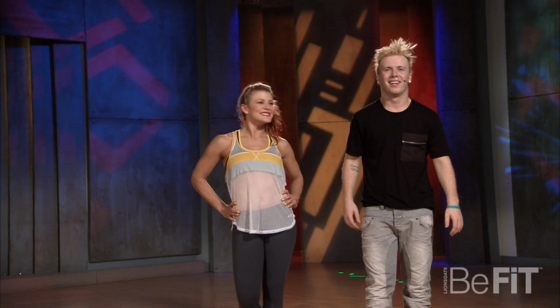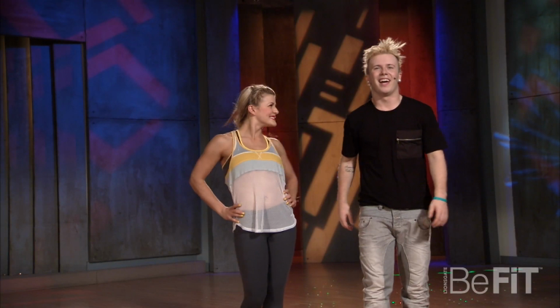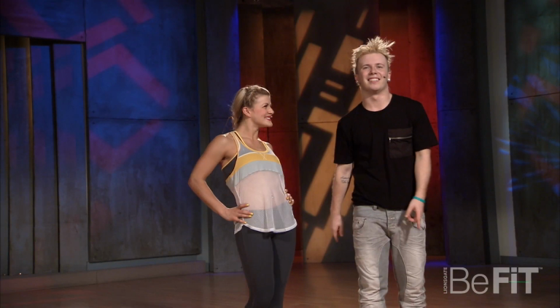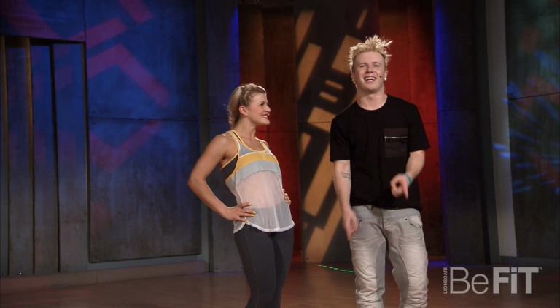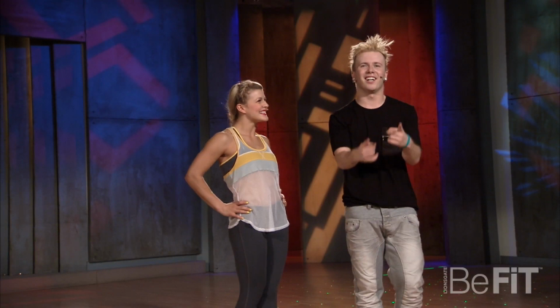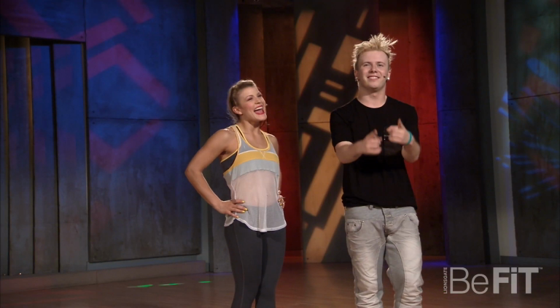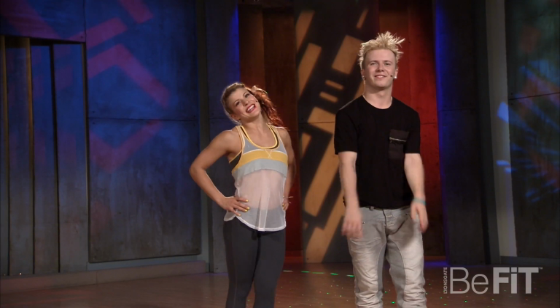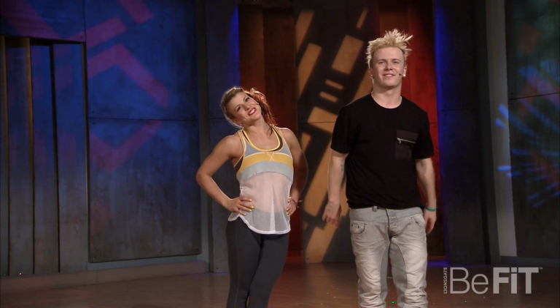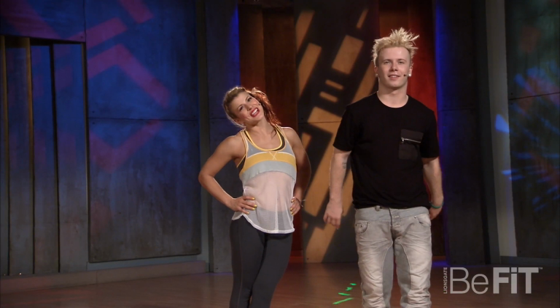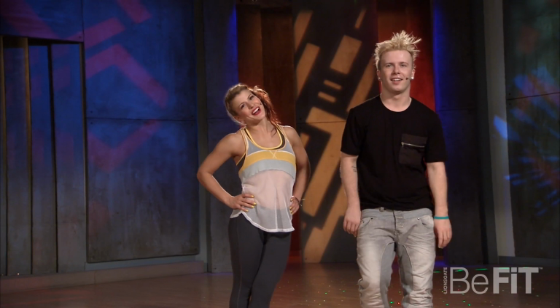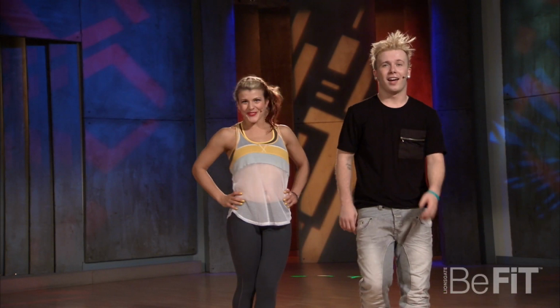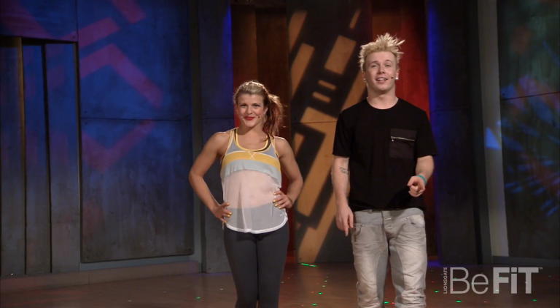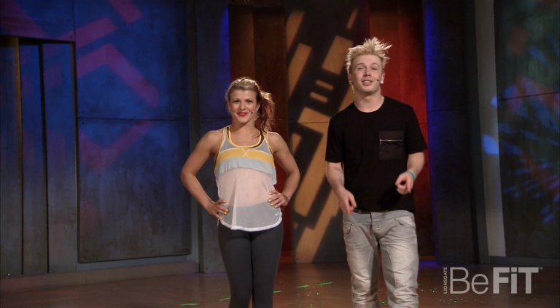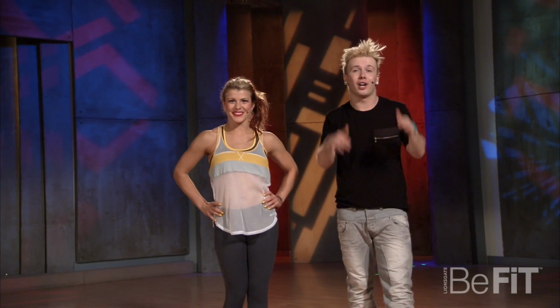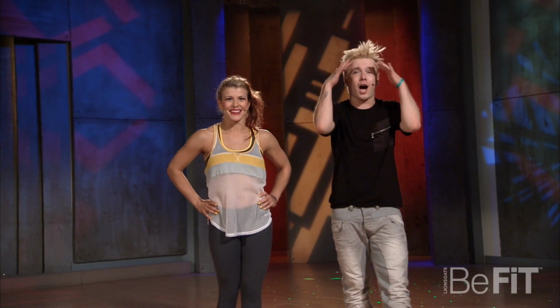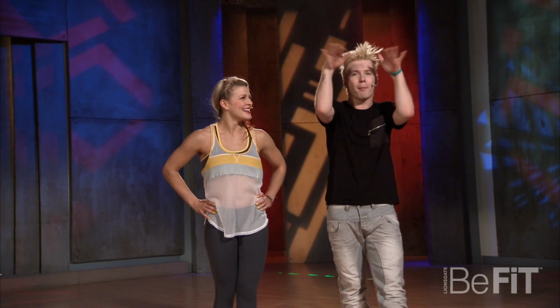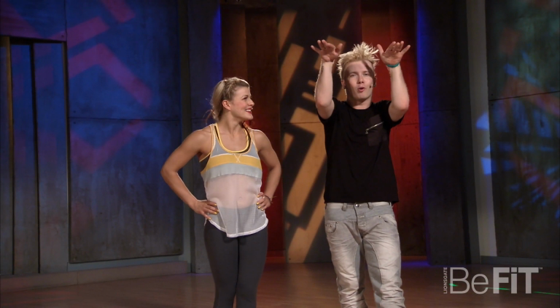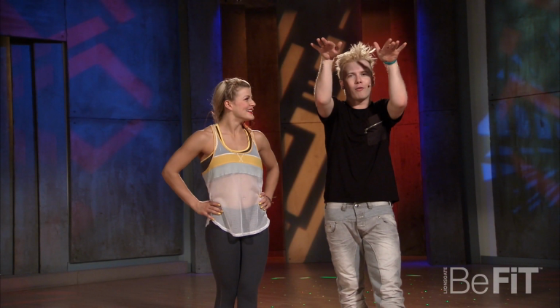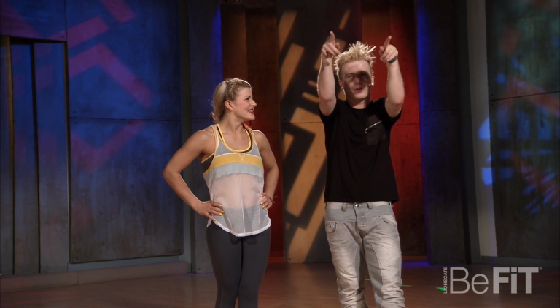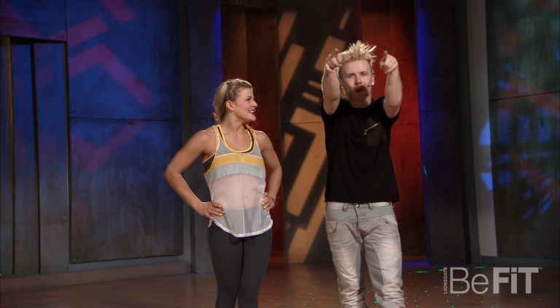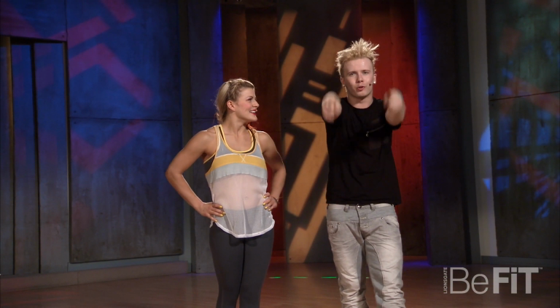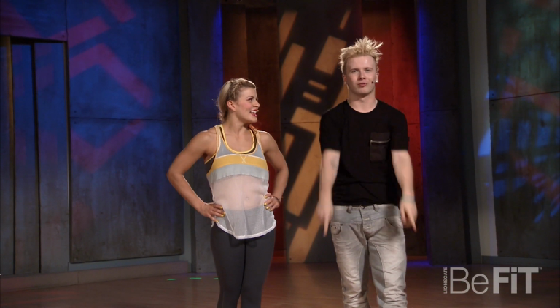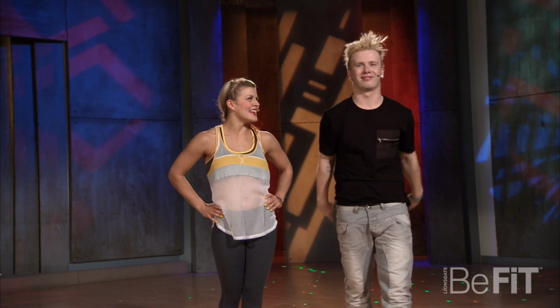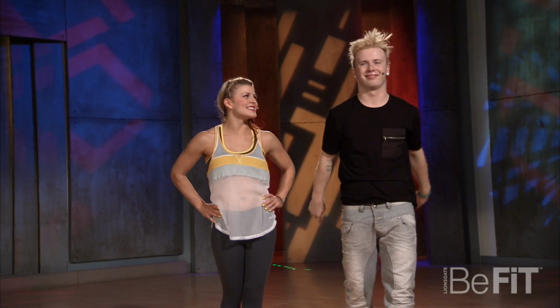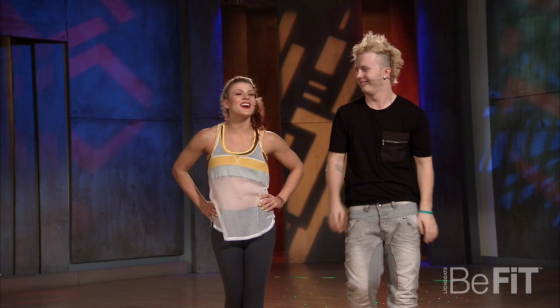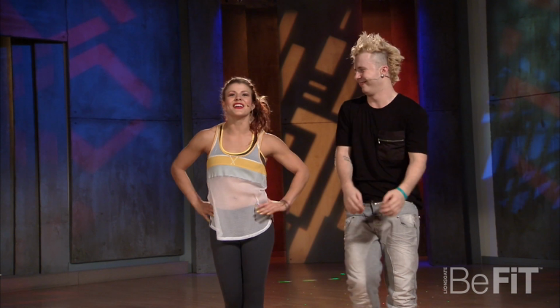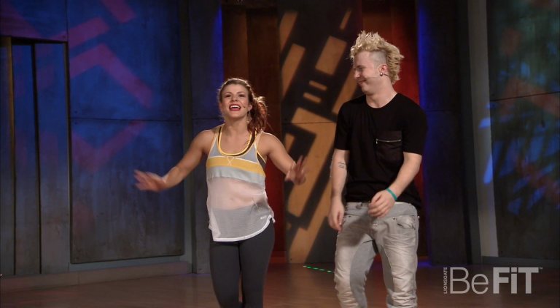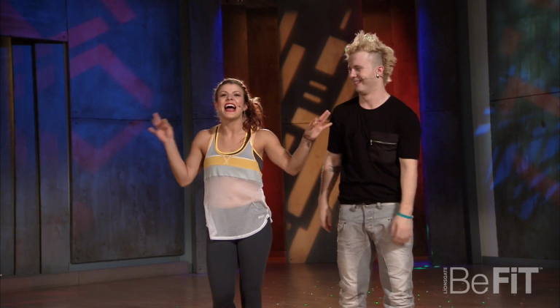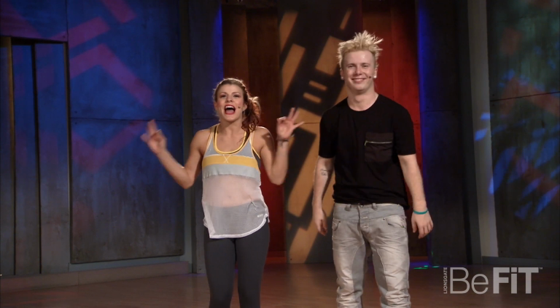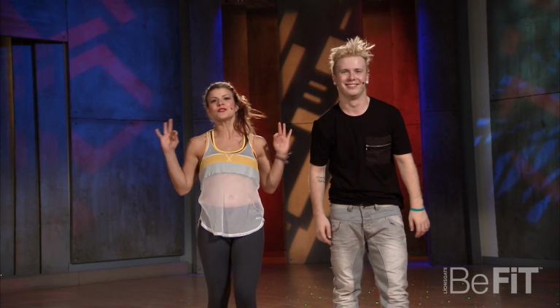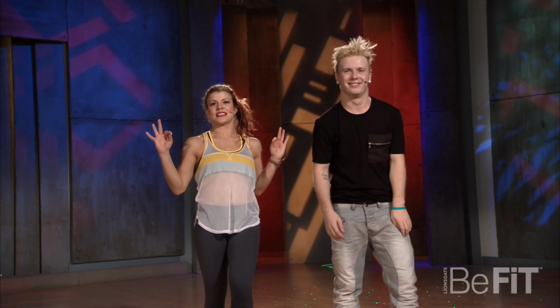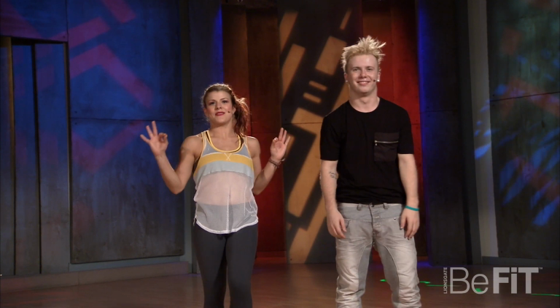Hey, it's Dayan. And it's Janelle. Here's your hot move for you, and it's called the house step.